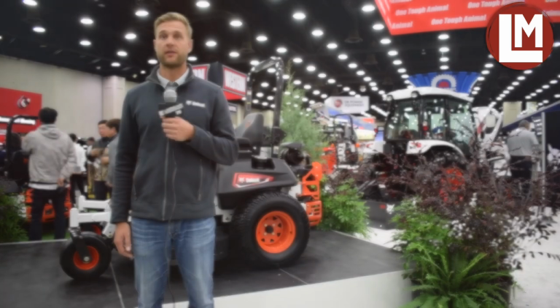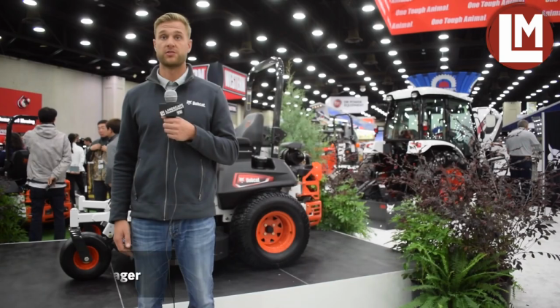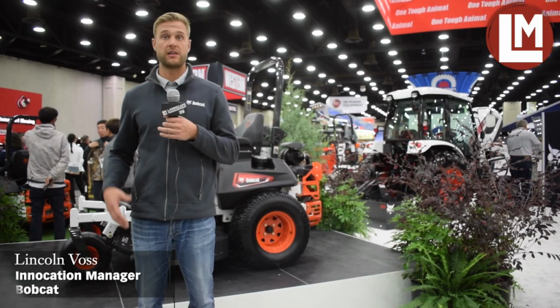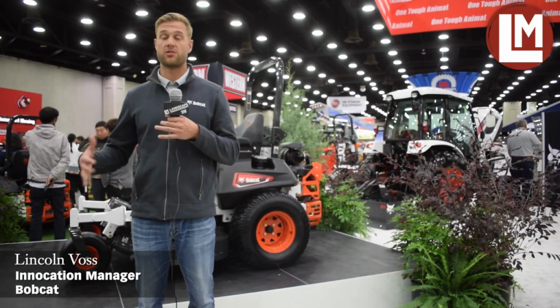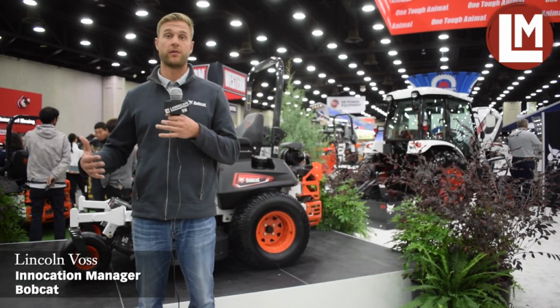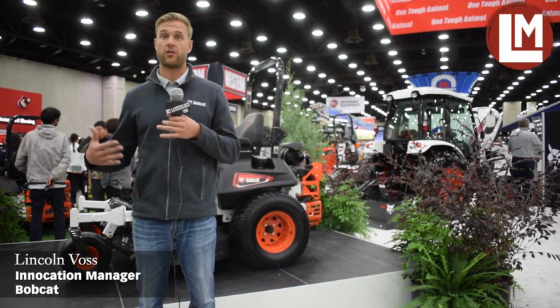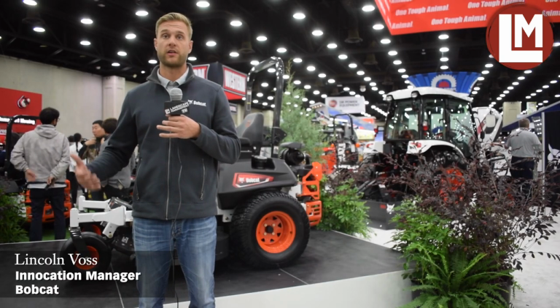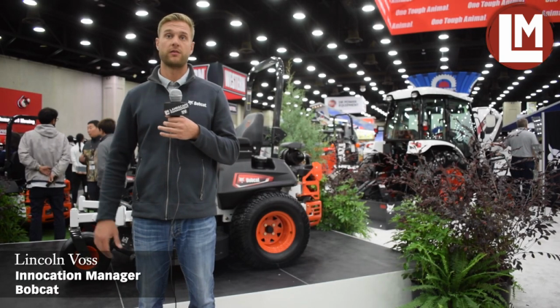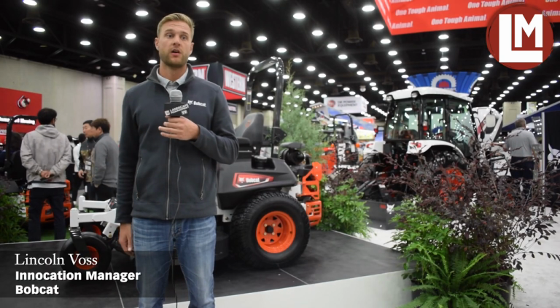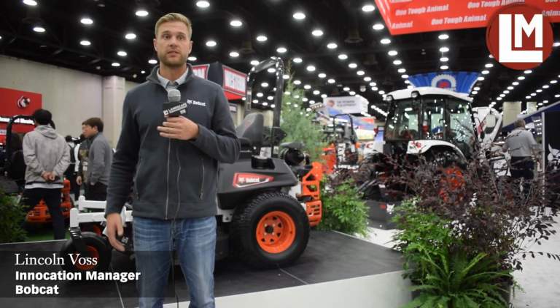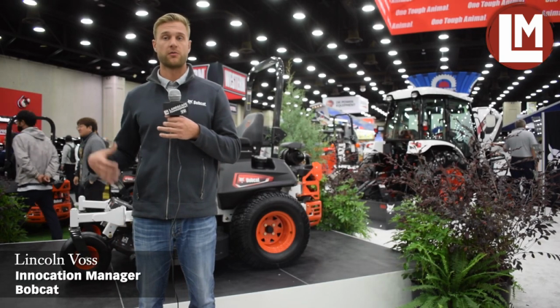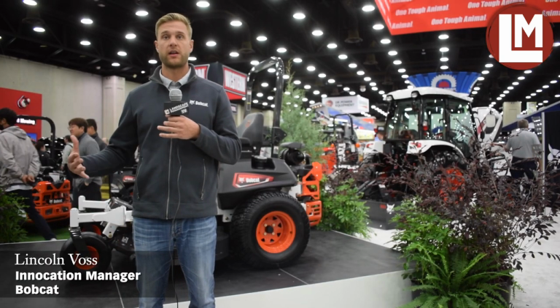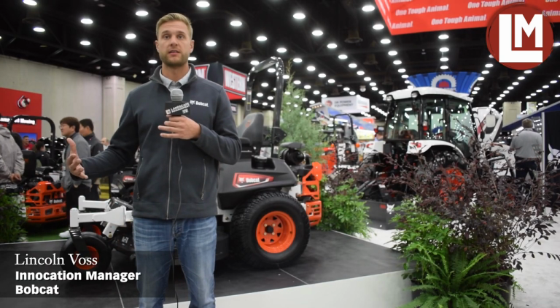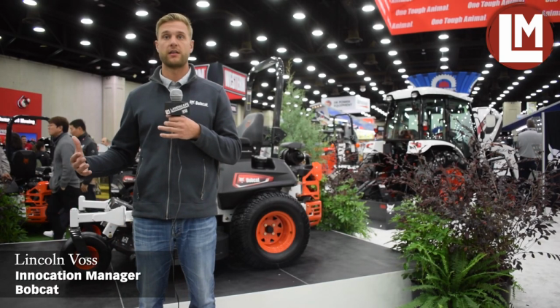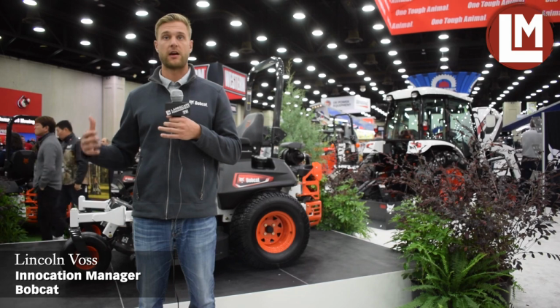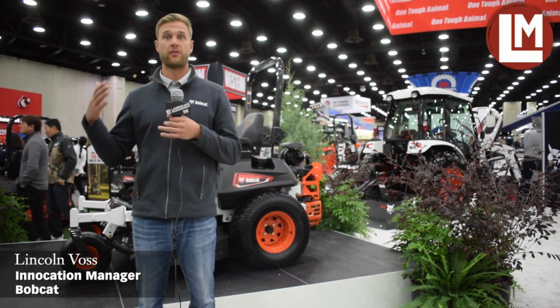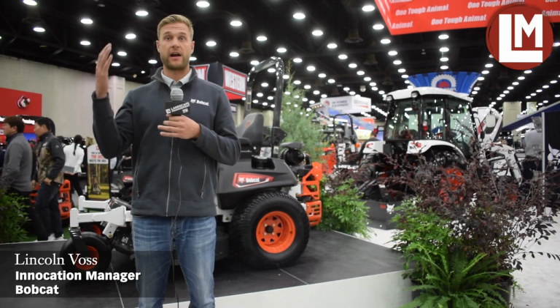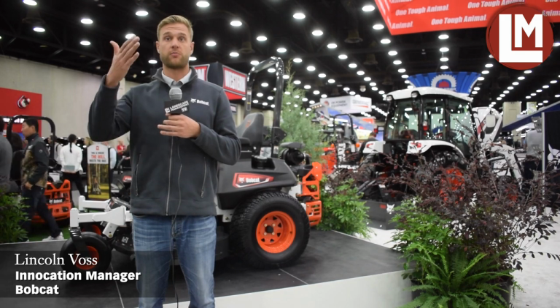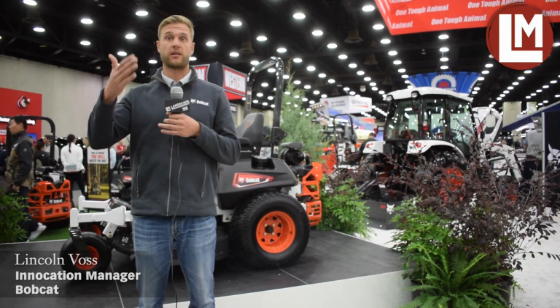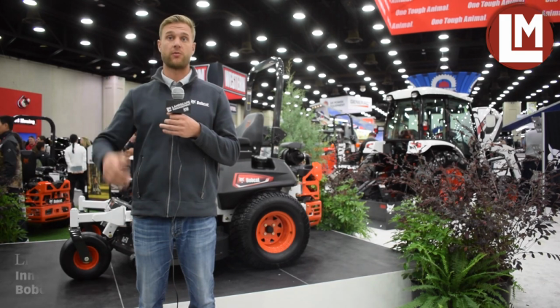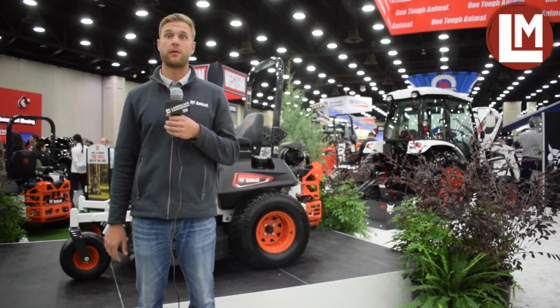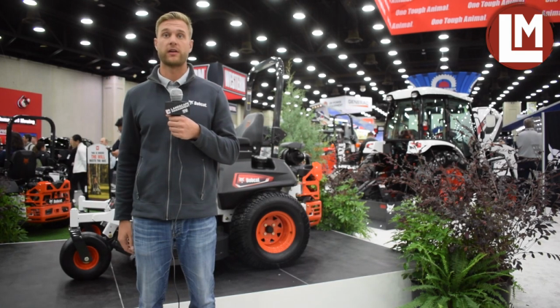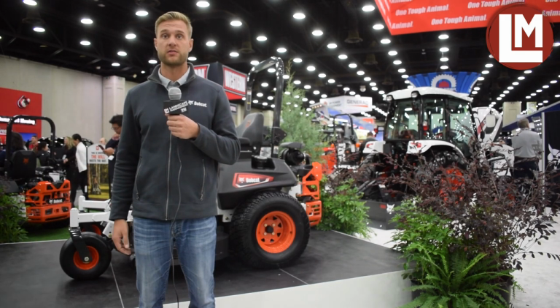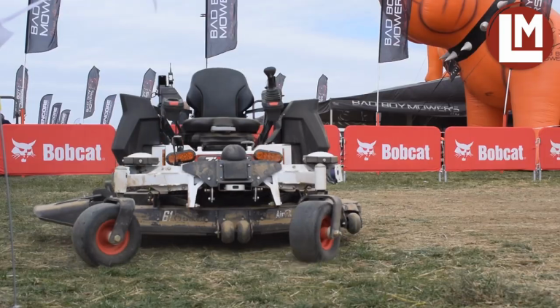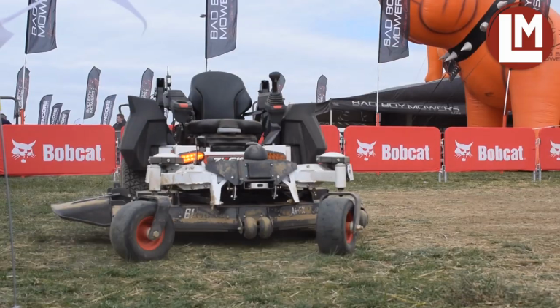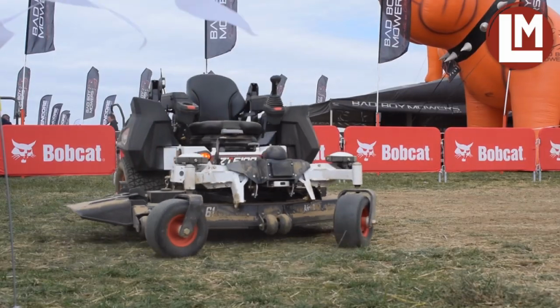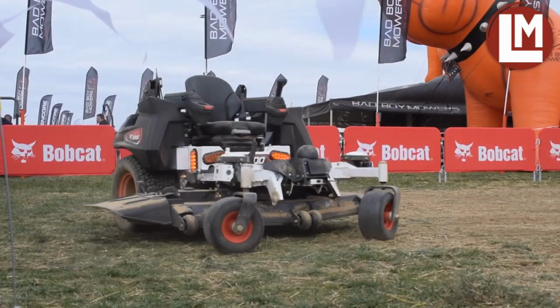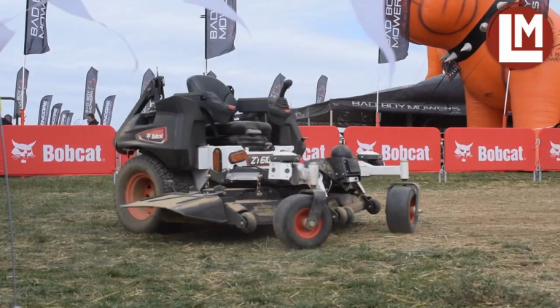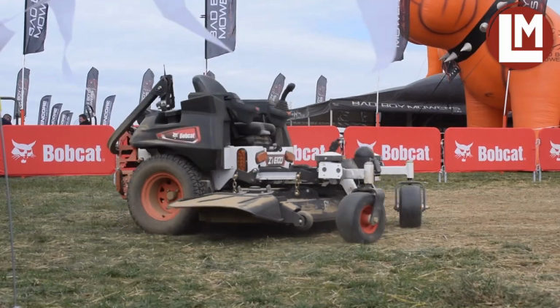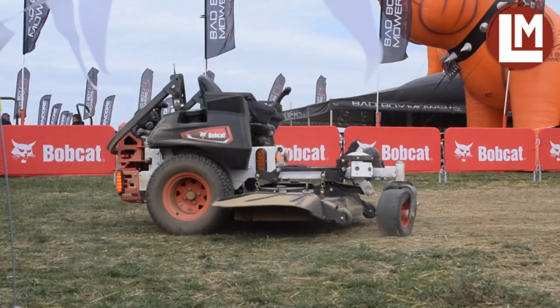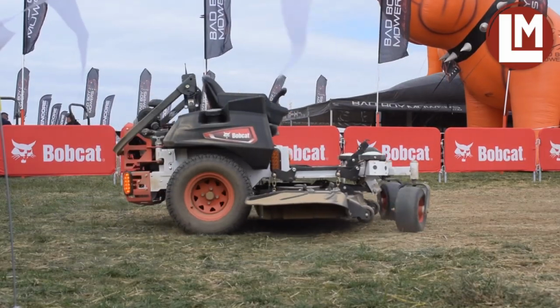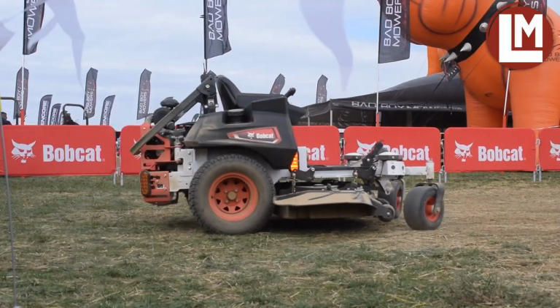The excitement level just keeps growing and growing. It started with an idea and now we have an actual product that we're demoing outside, and we're going to release it to the market late next year.